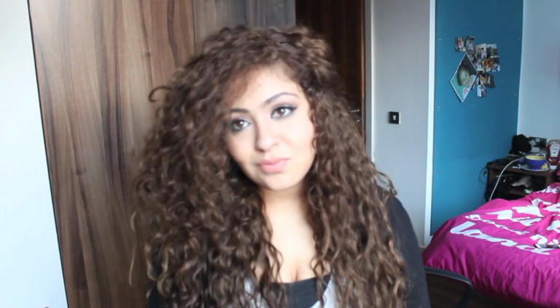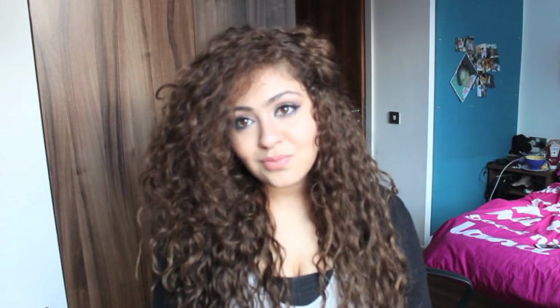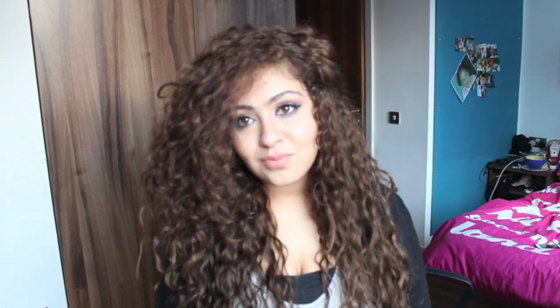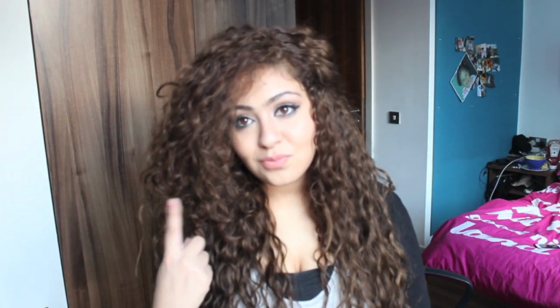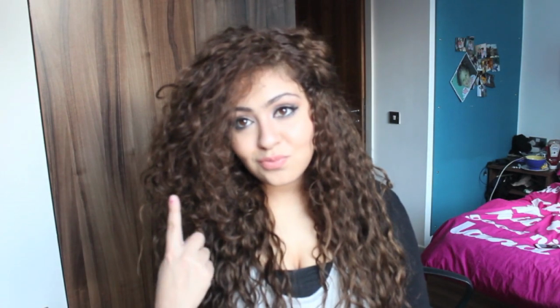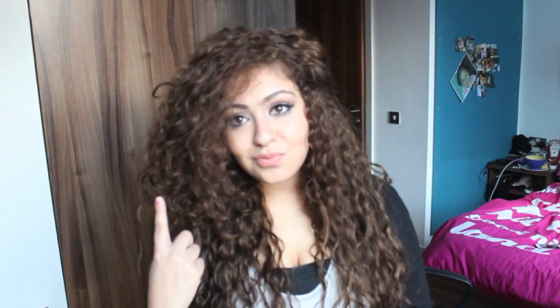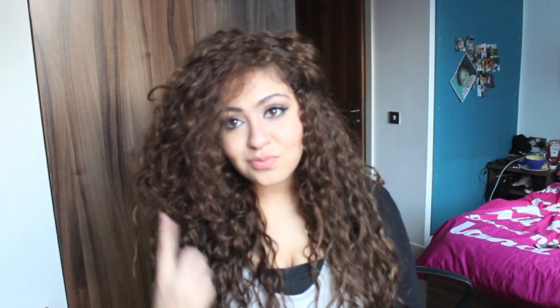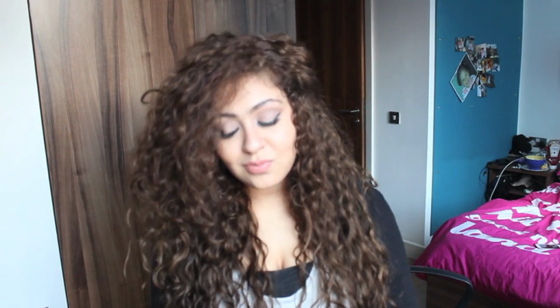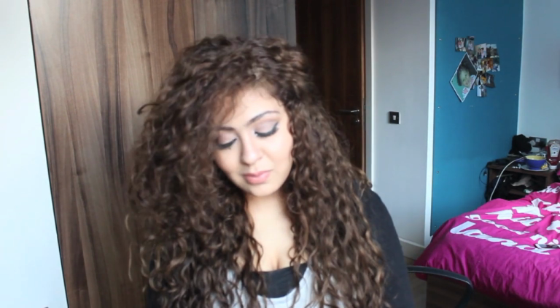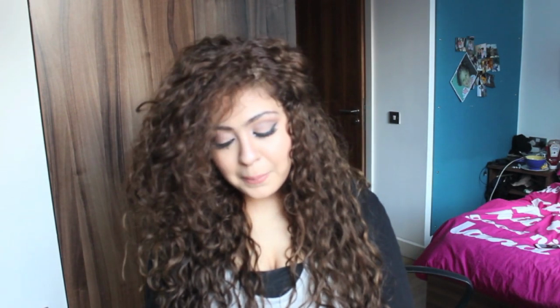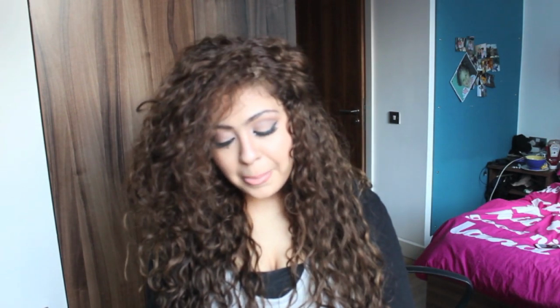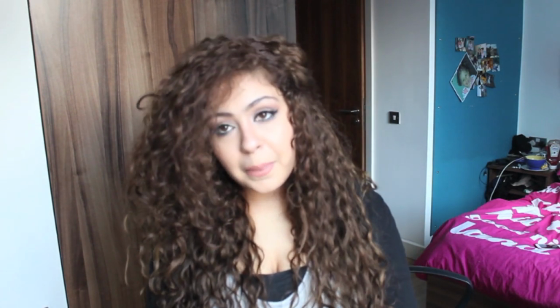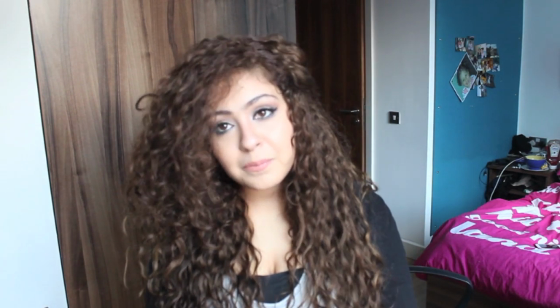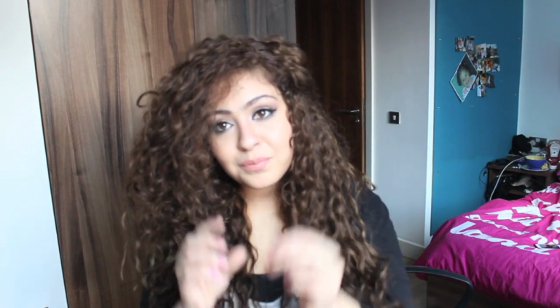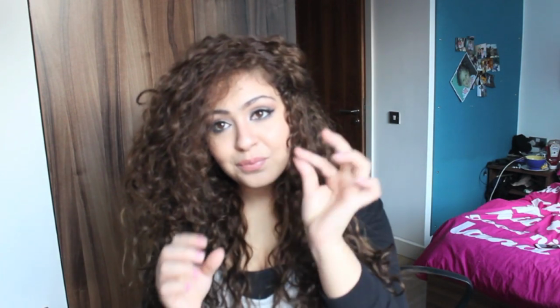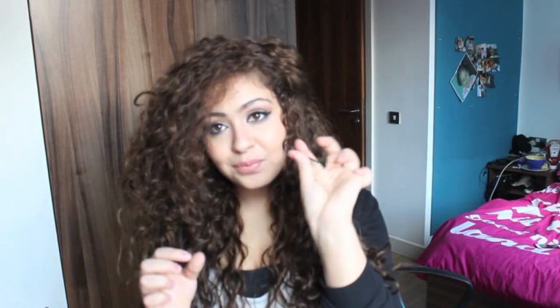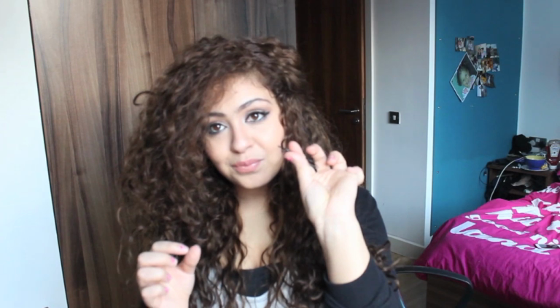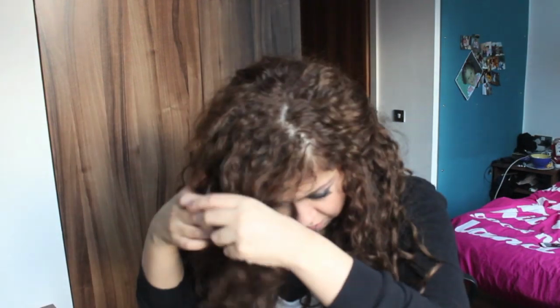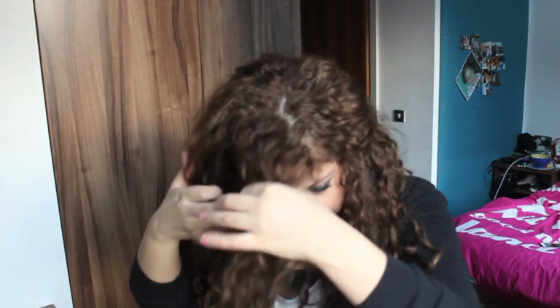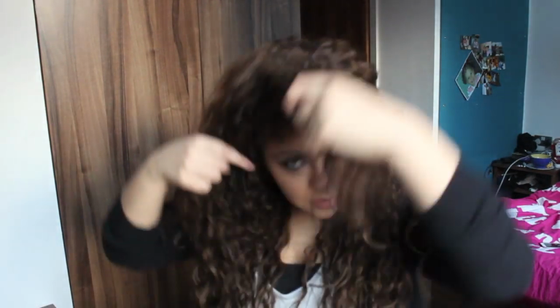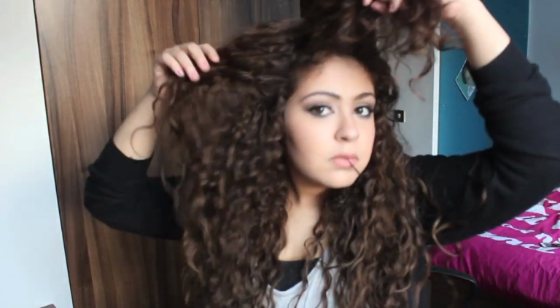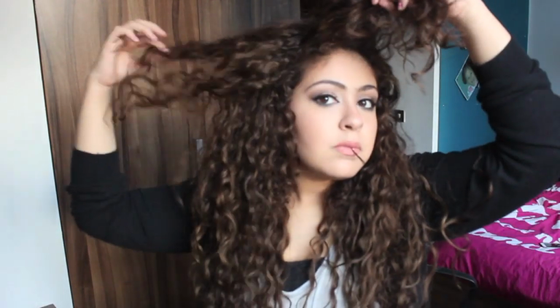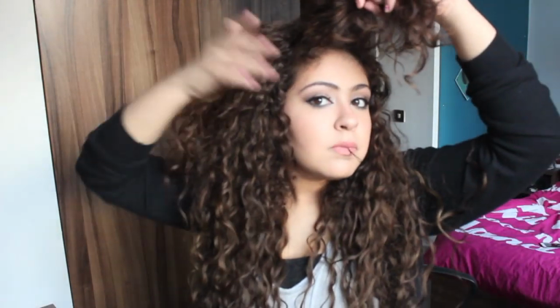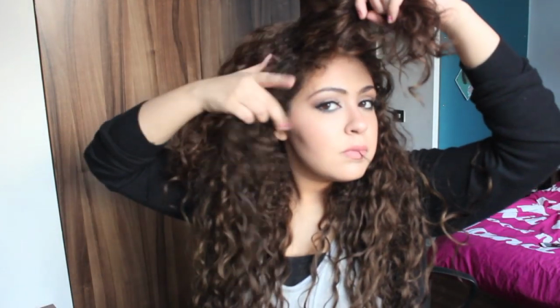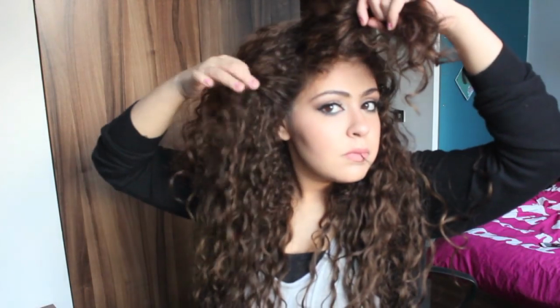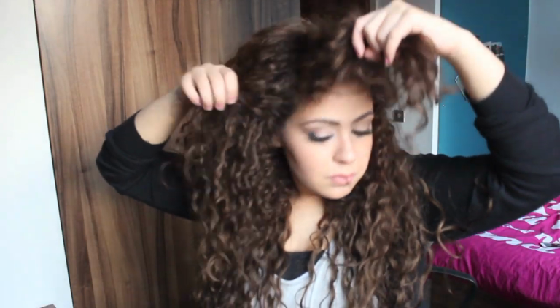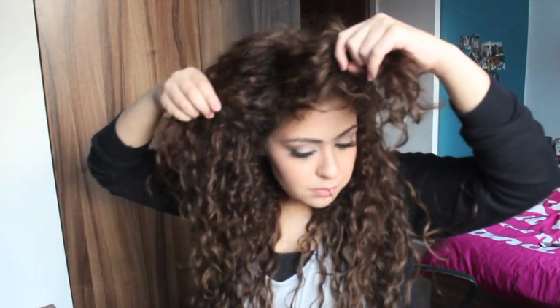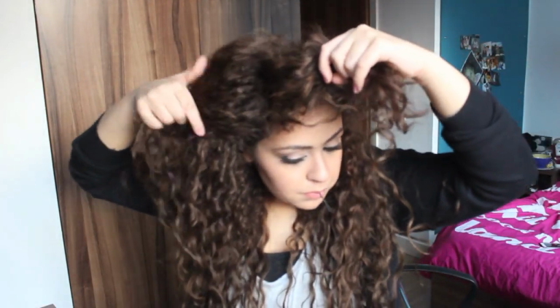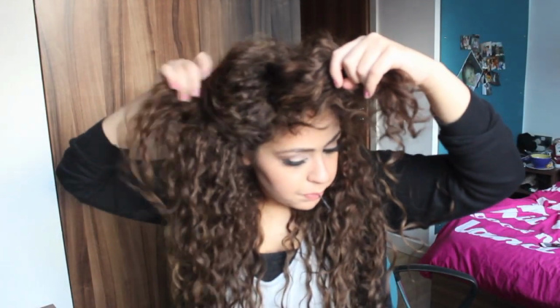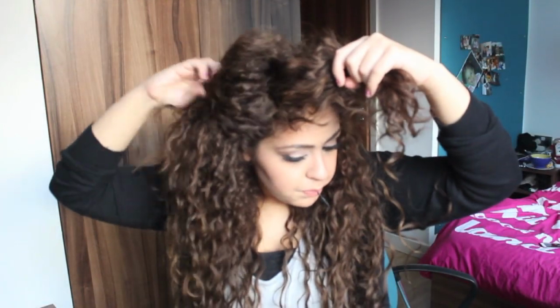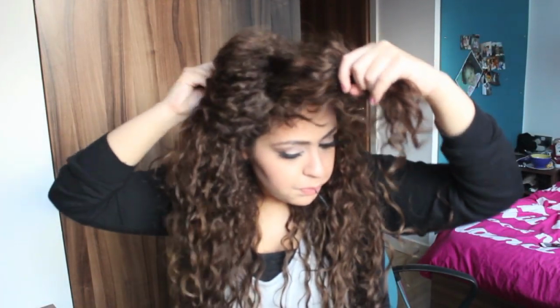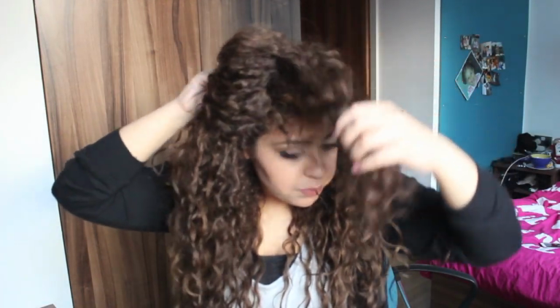And if I stop being lazy, I'll do the other side as well, doing the half up half down kind of look.